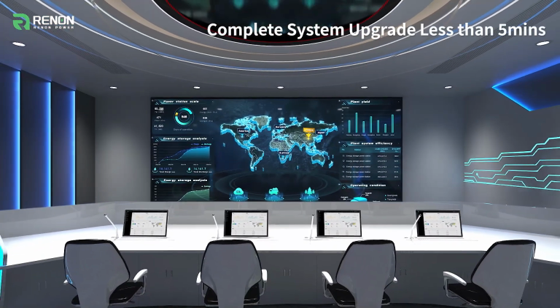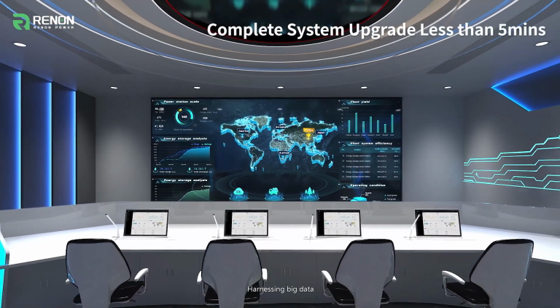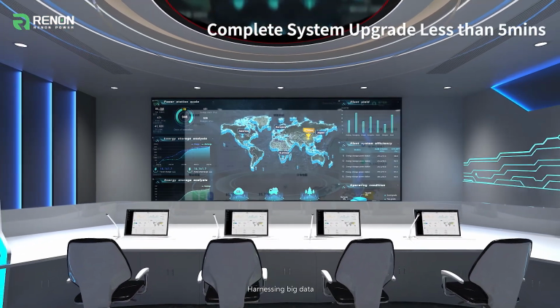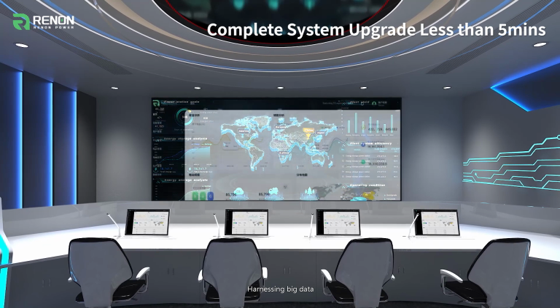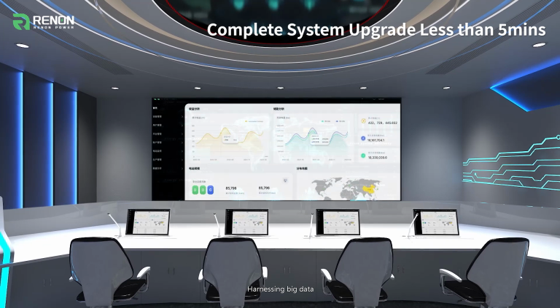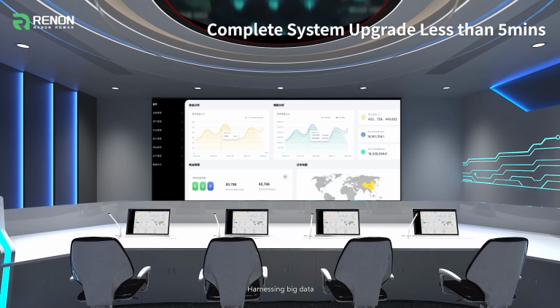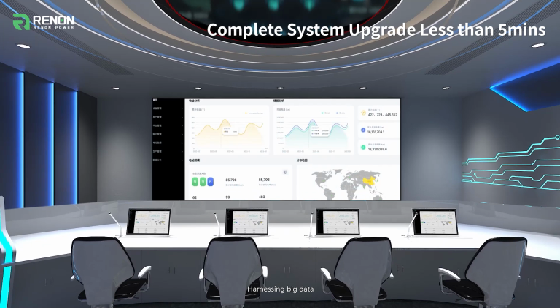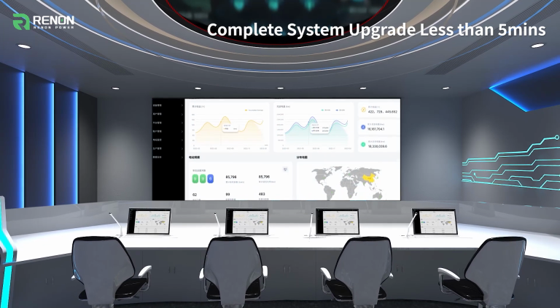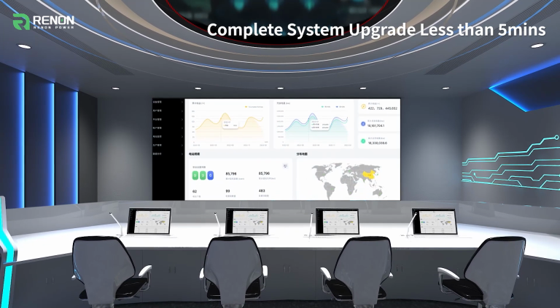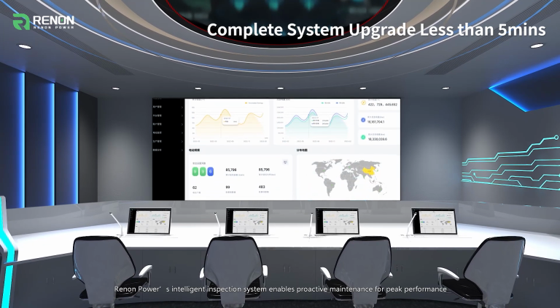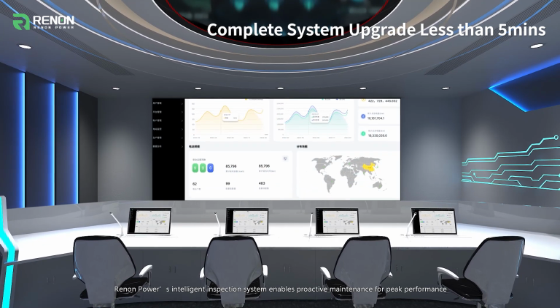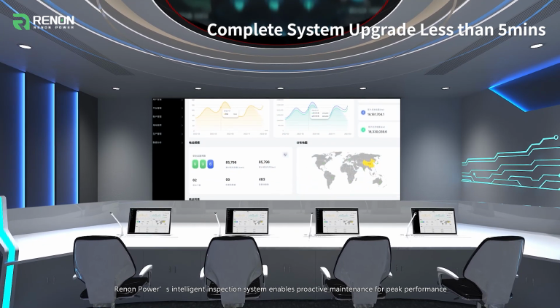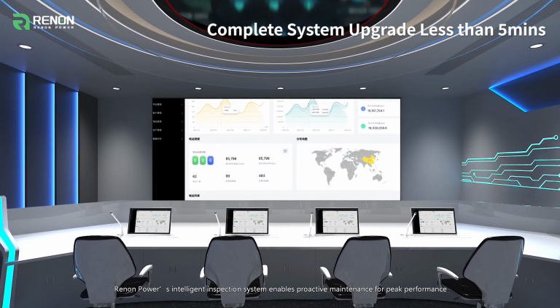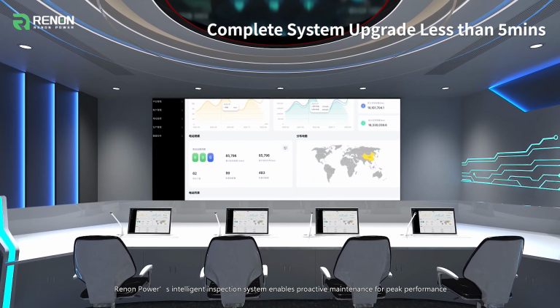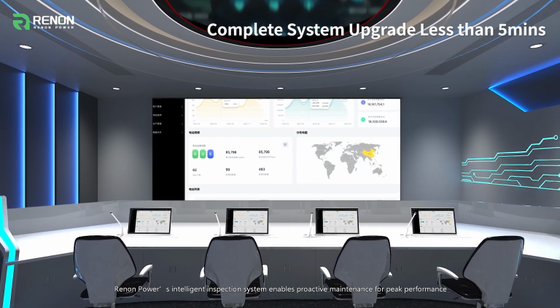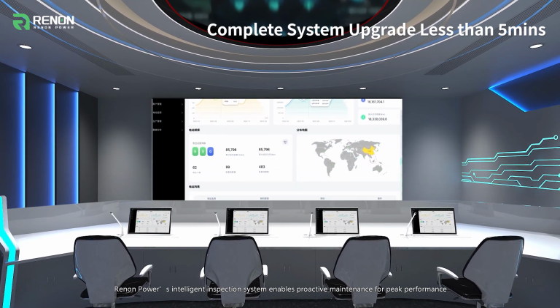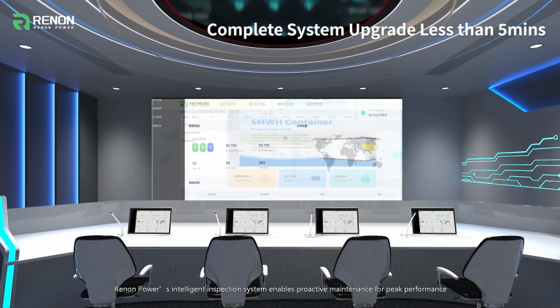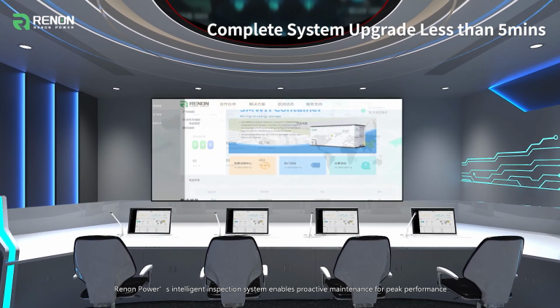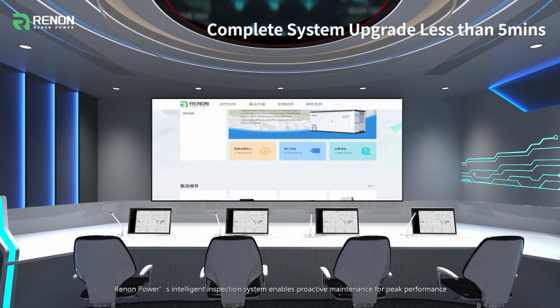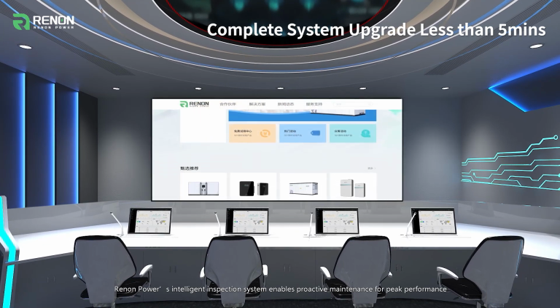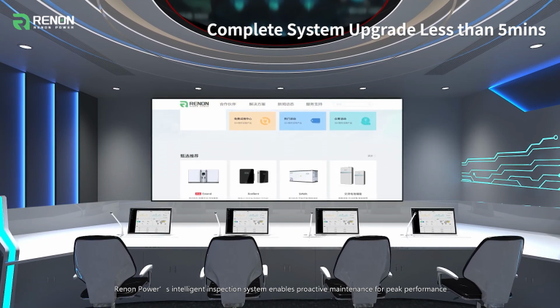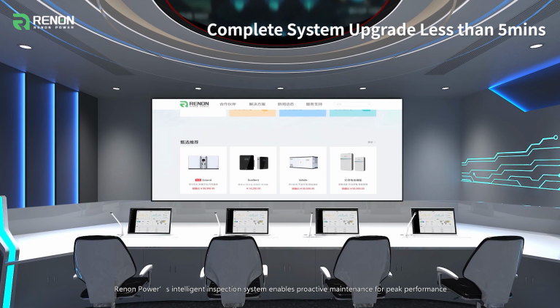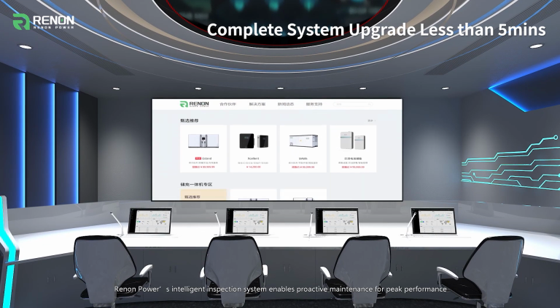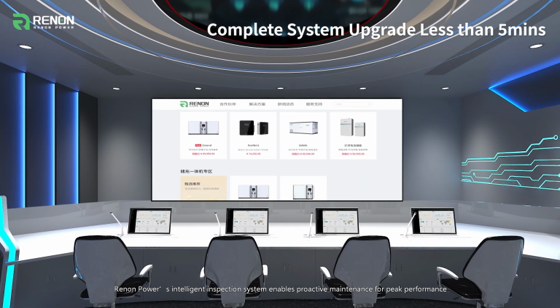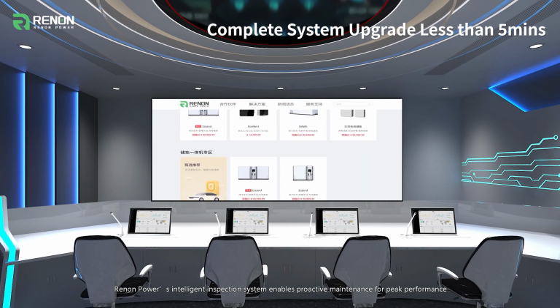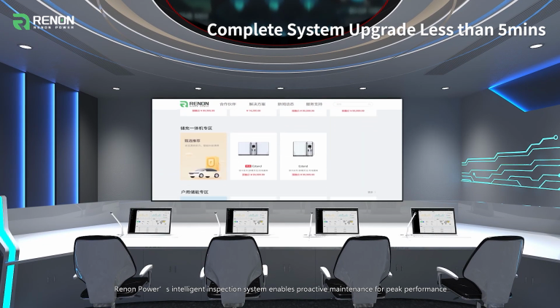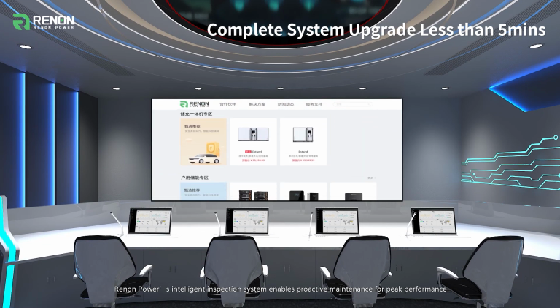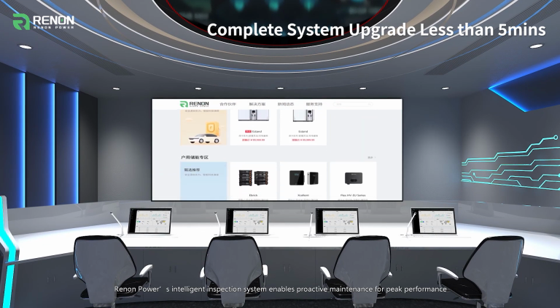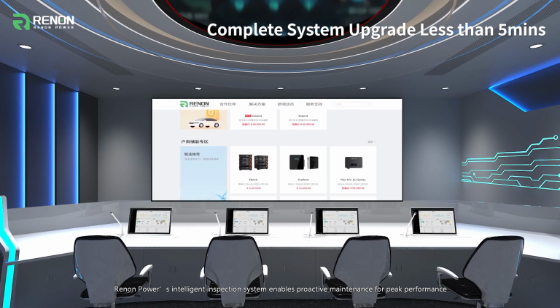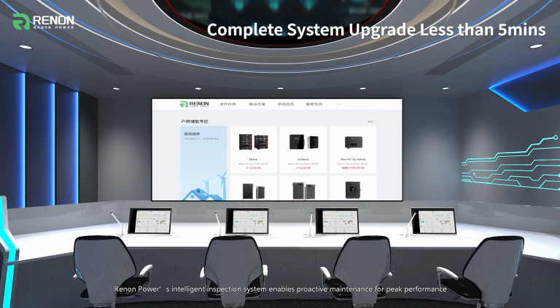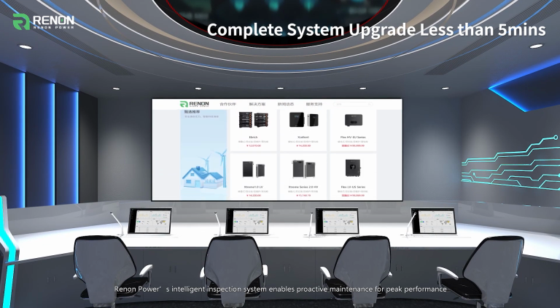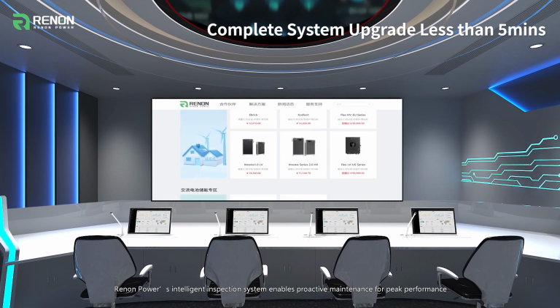Harnessing big data, Renon Power's intelligent inspection system enables proactive maintenance for peak performance.